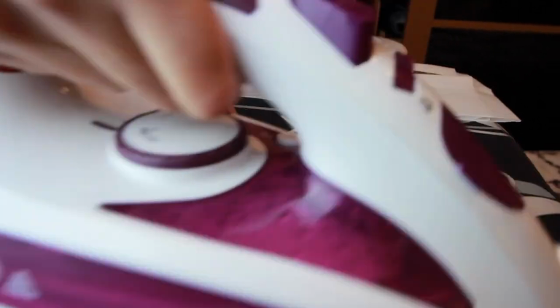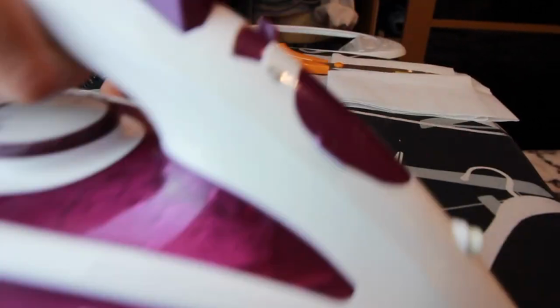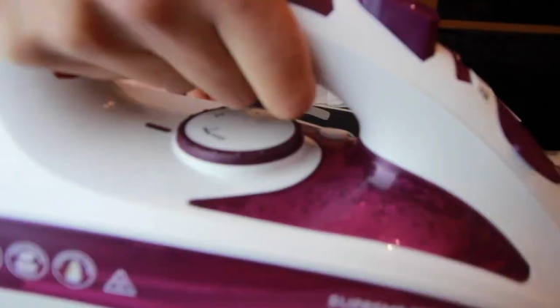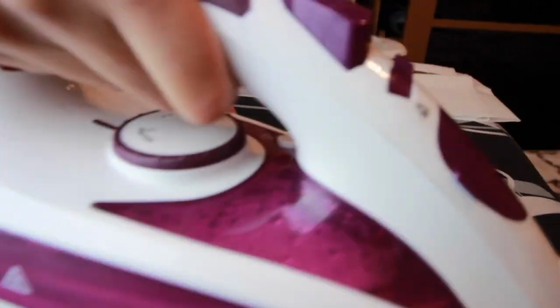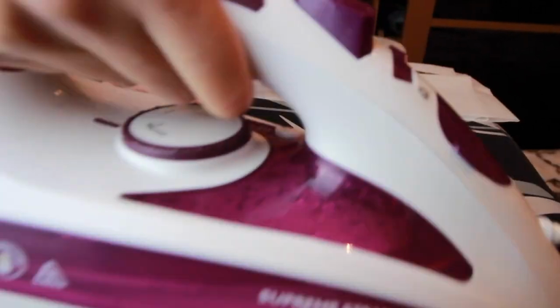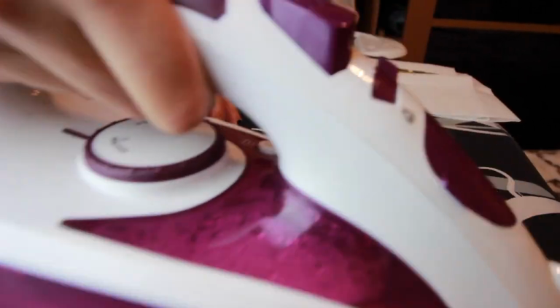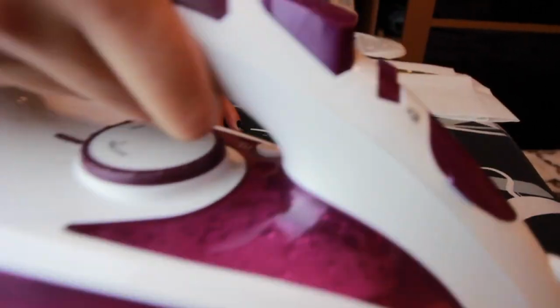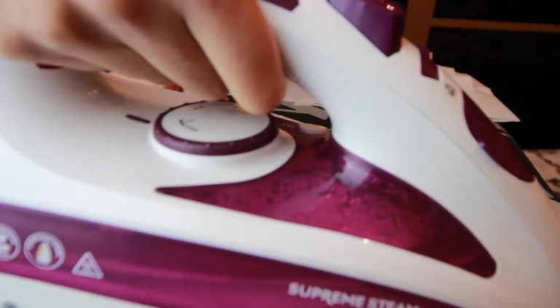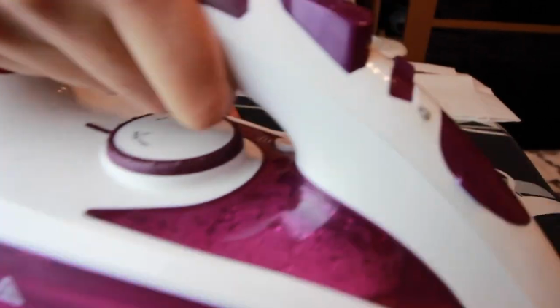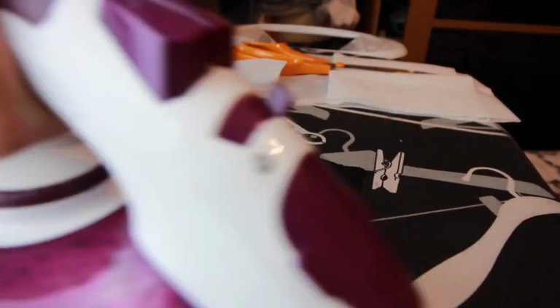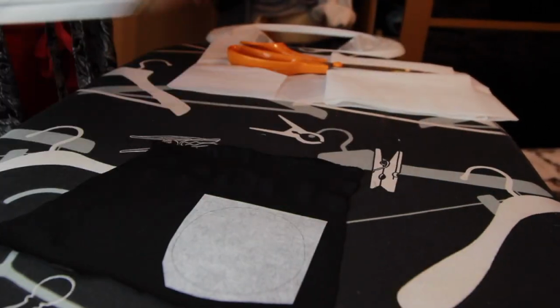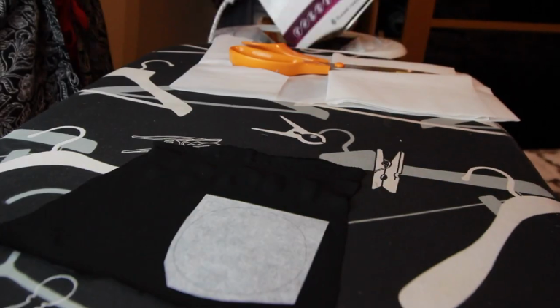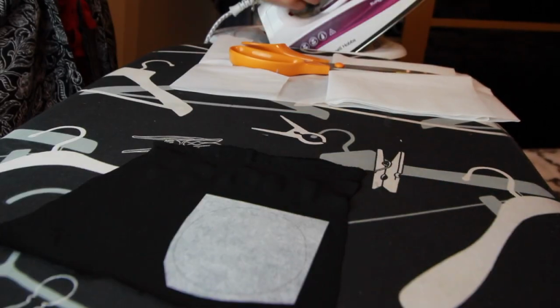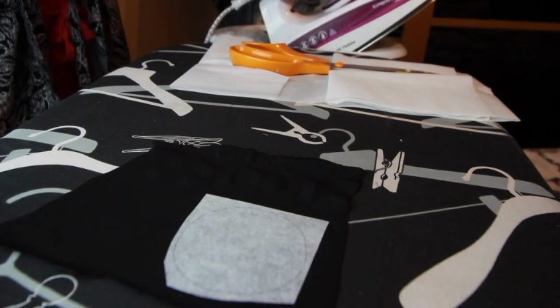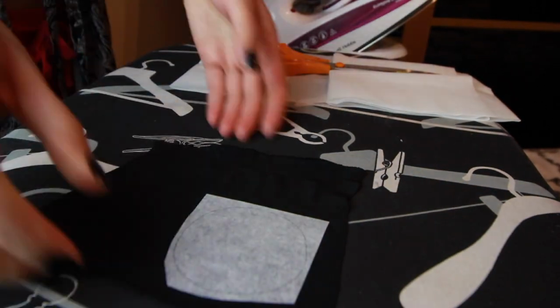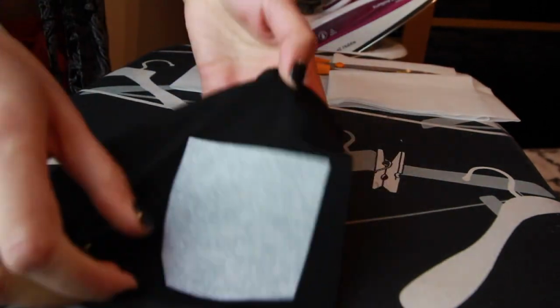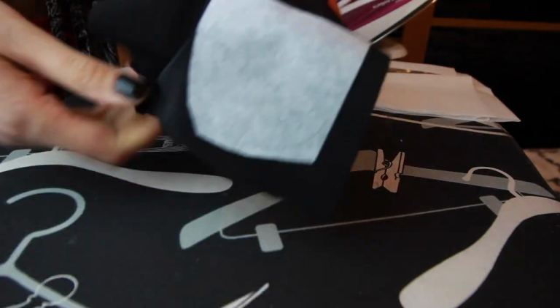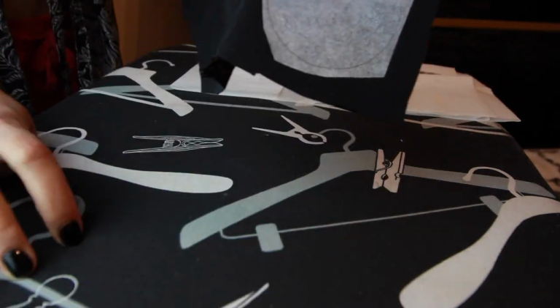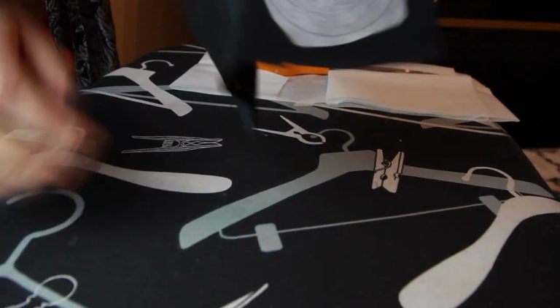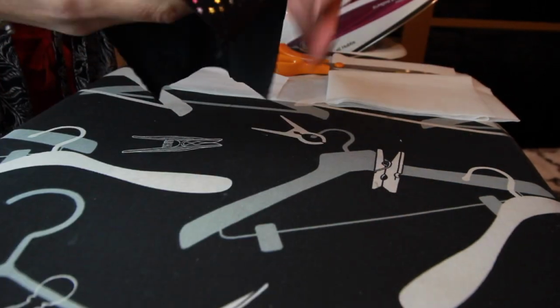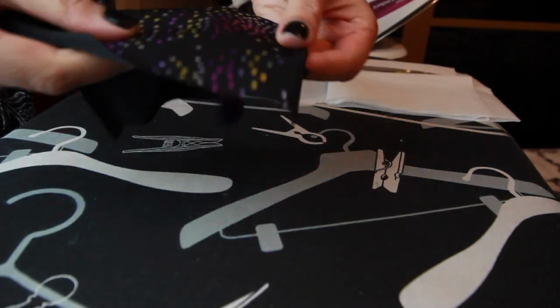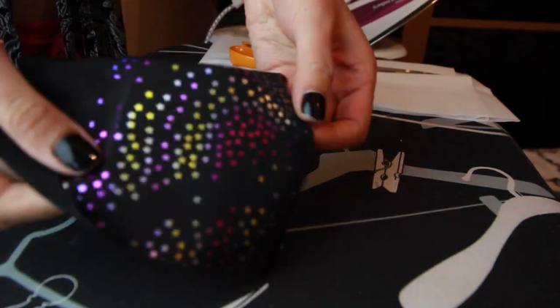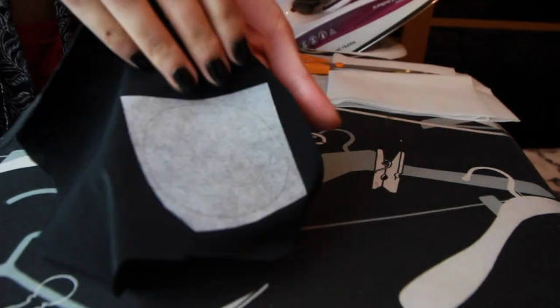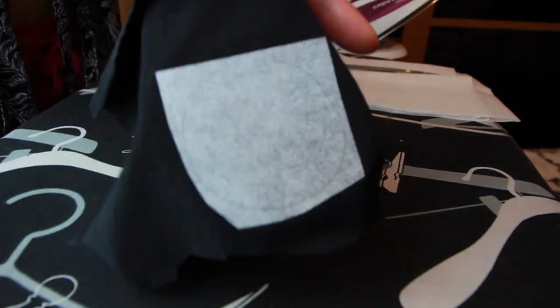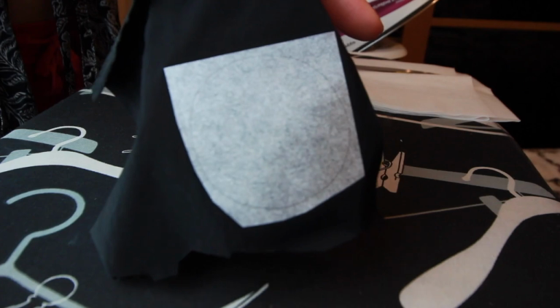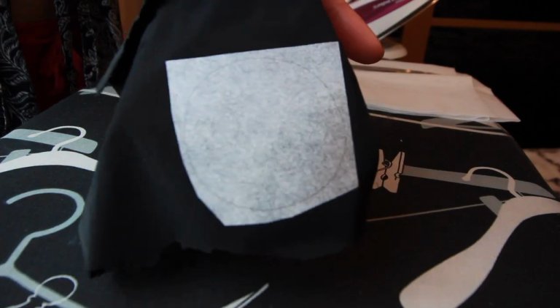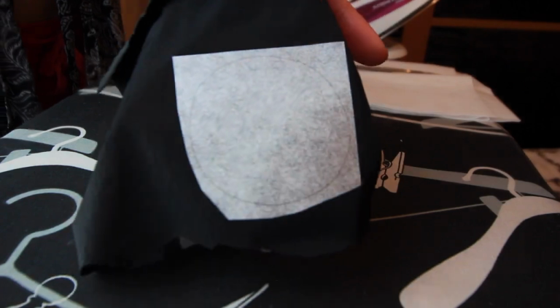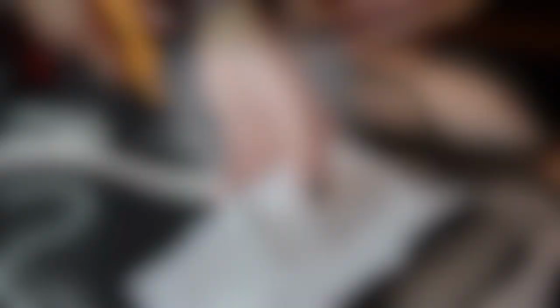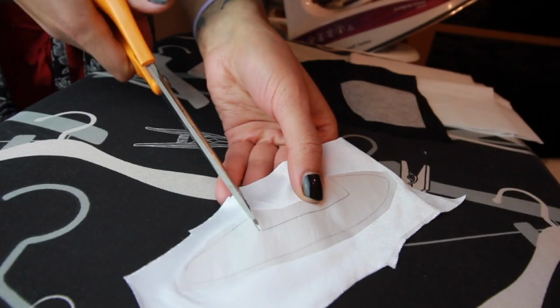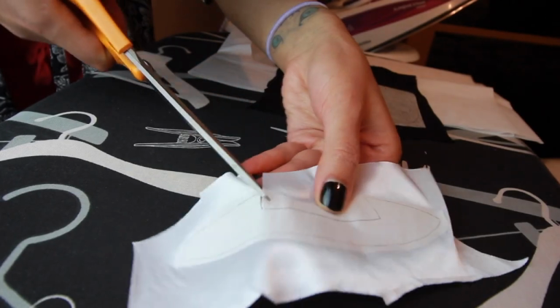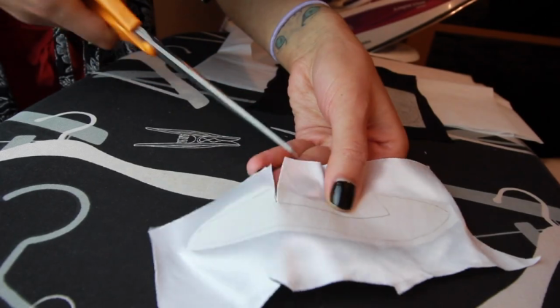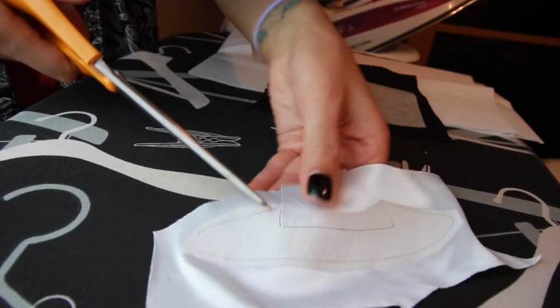Get your scrap fabric and iron the shapes onto the back of that, and then cut the shapes out.